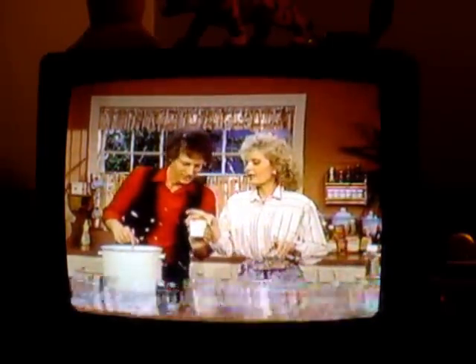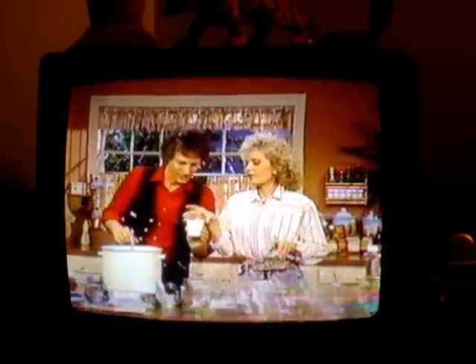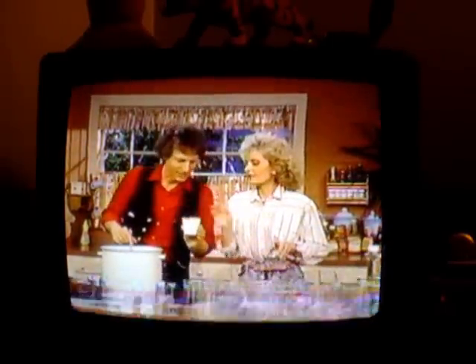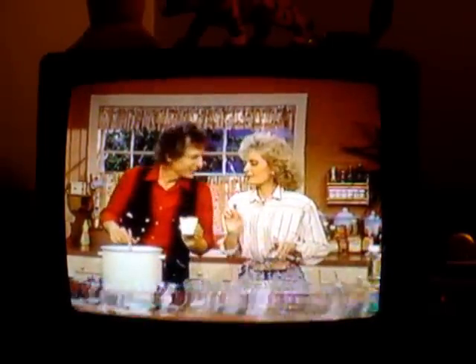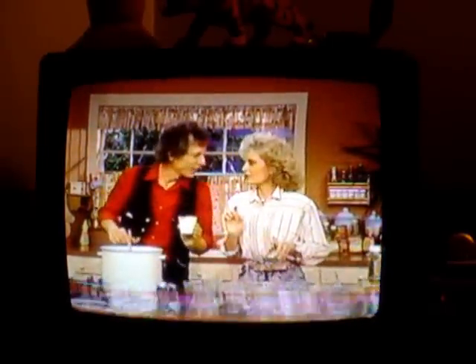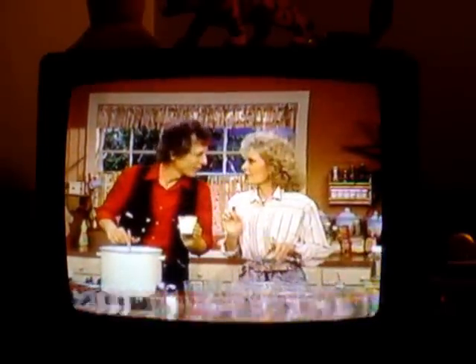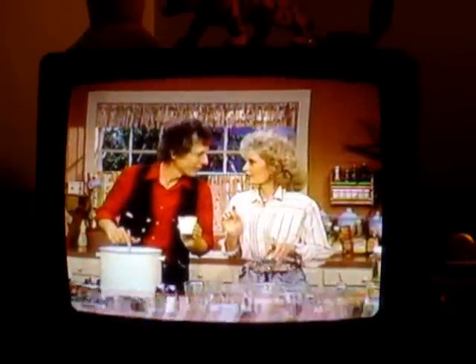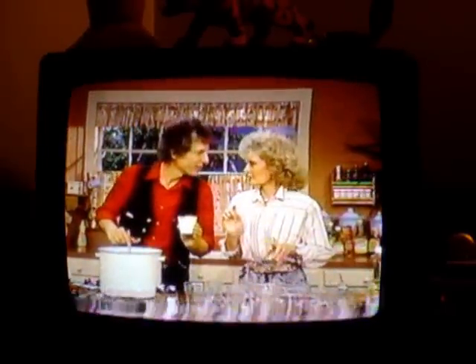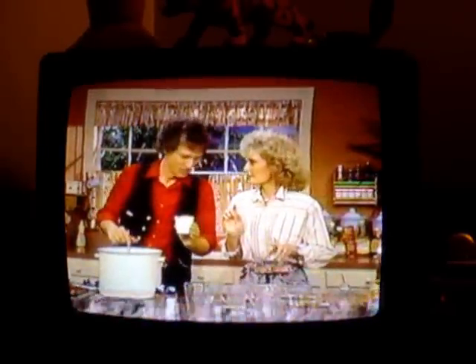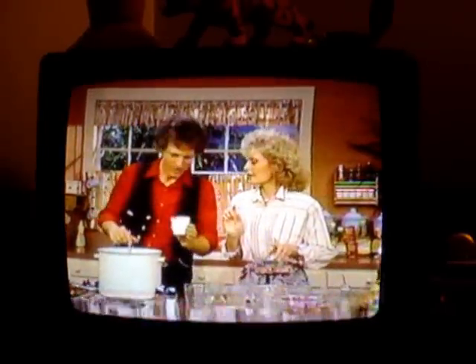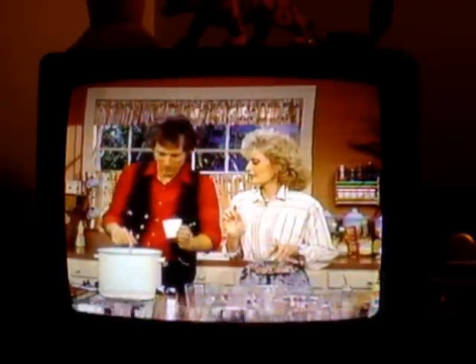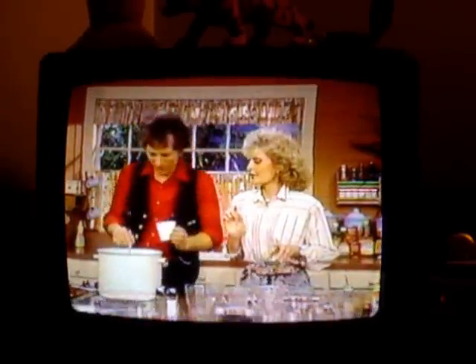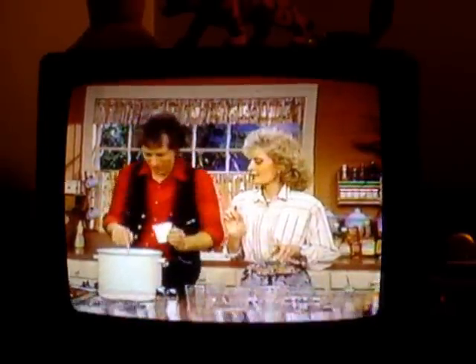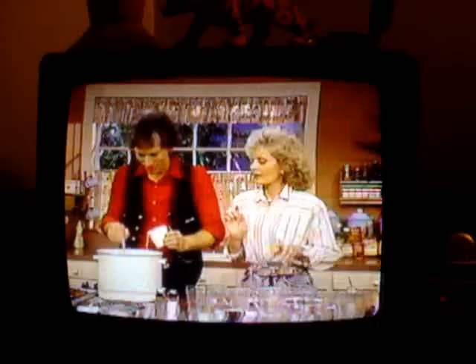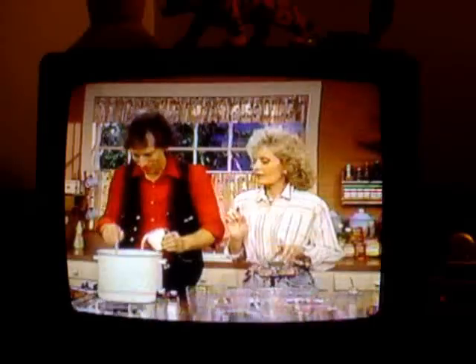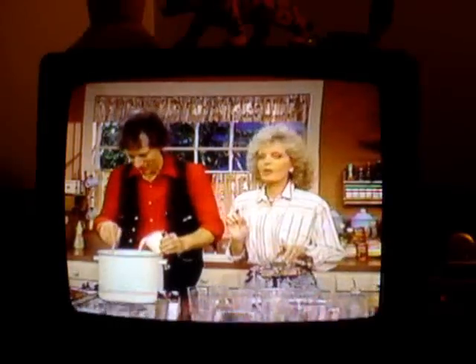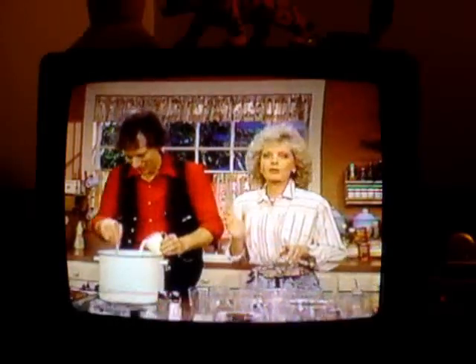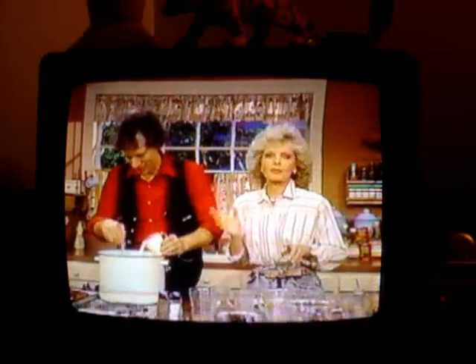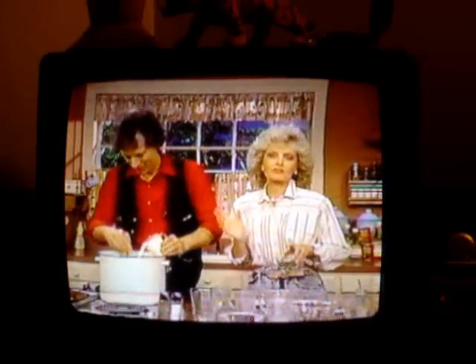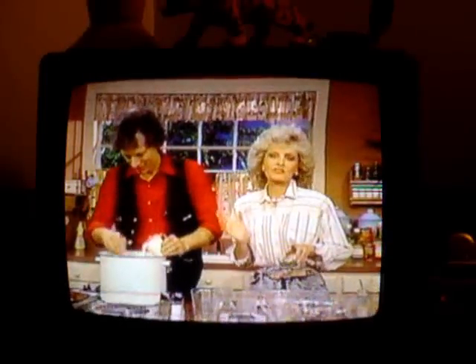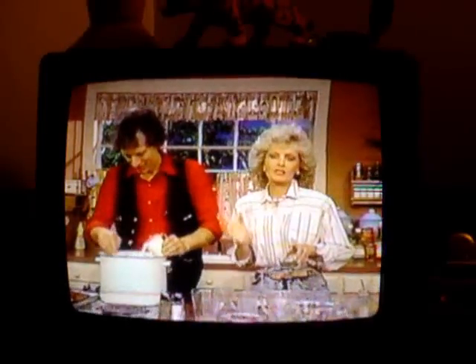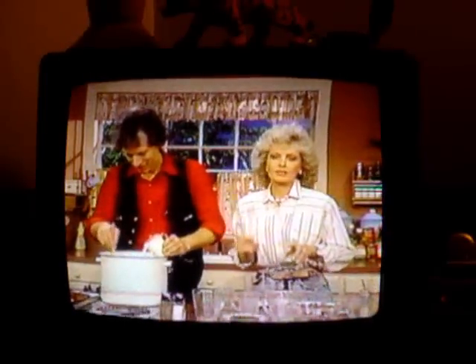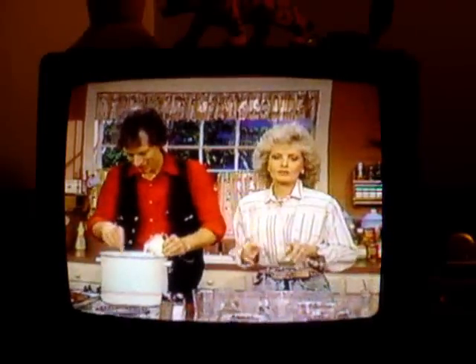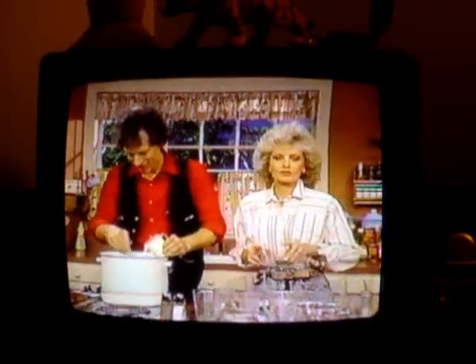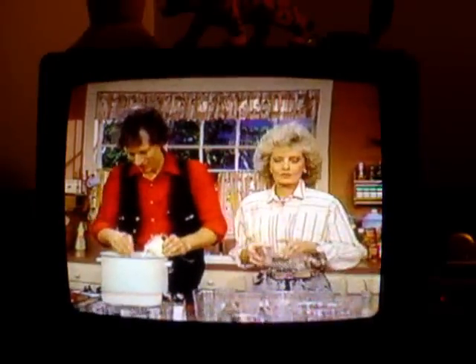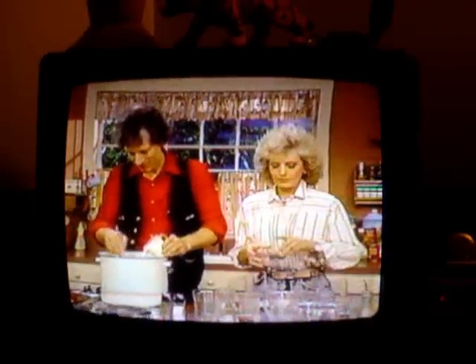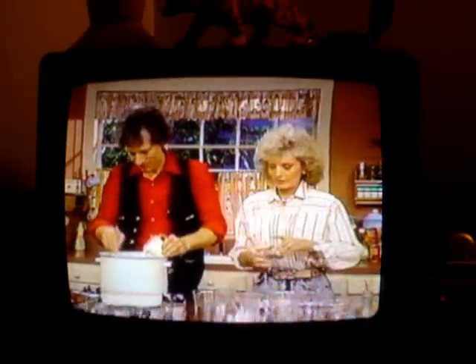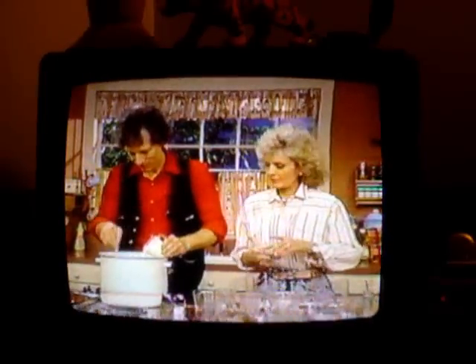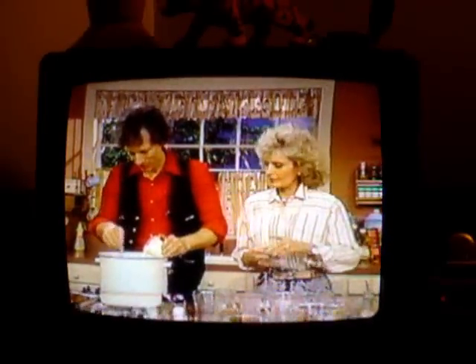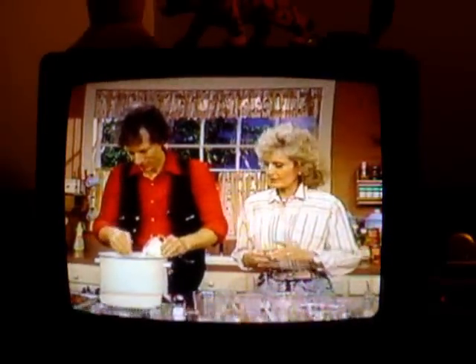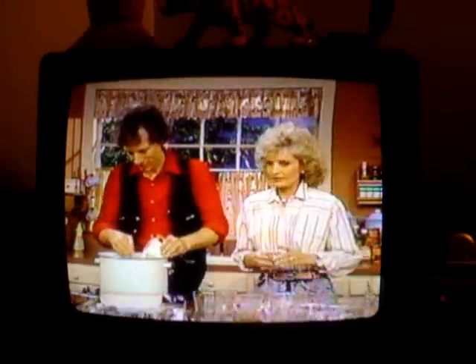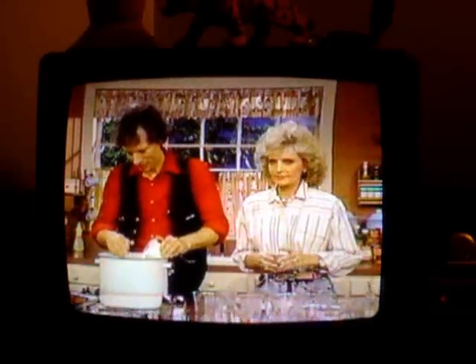We can't really simmer as long as it says — this is television. Probably about 15 minutes you can simmer it, I would guess.